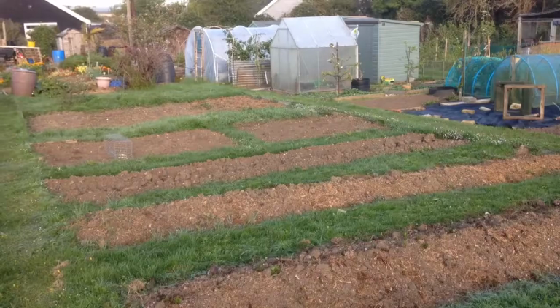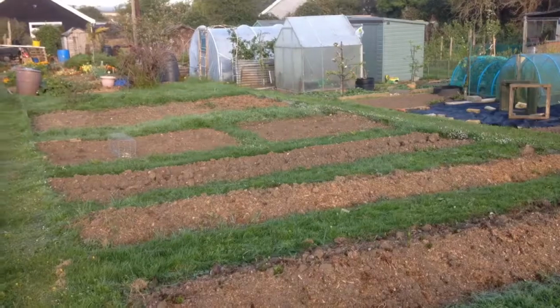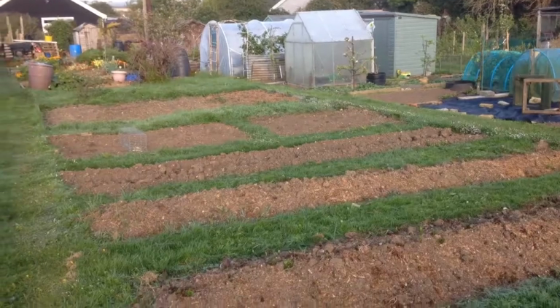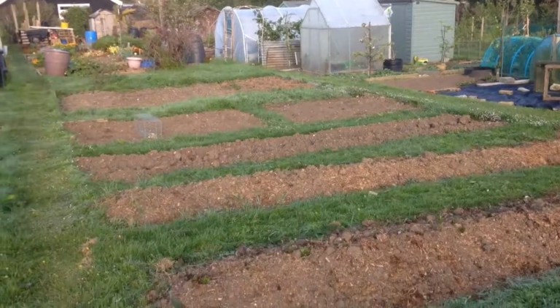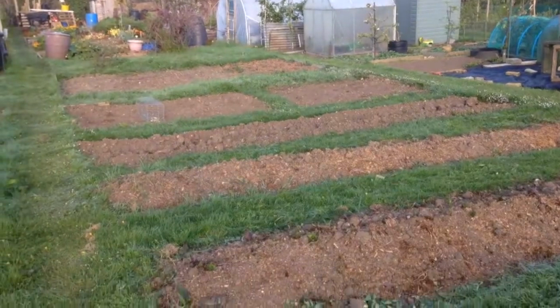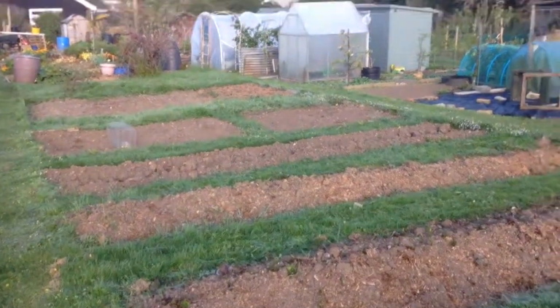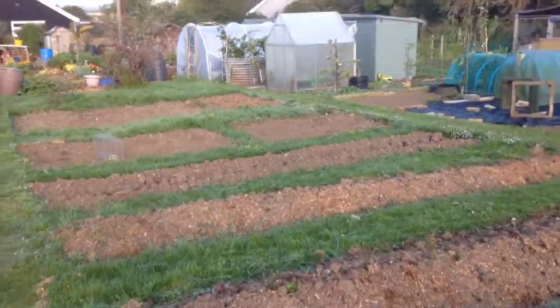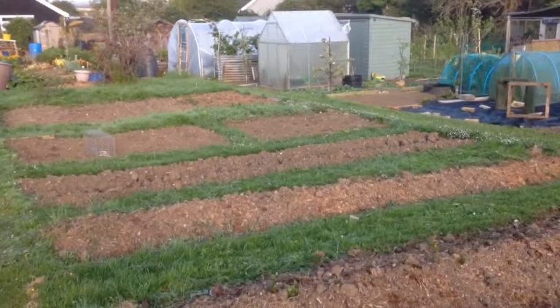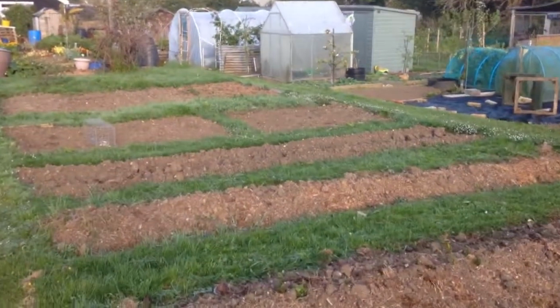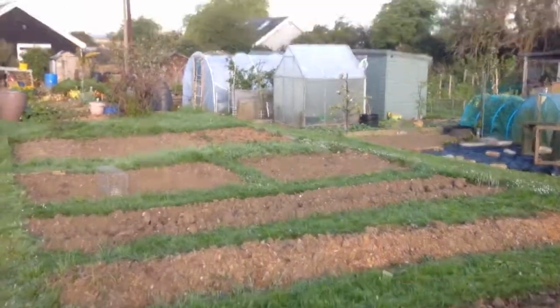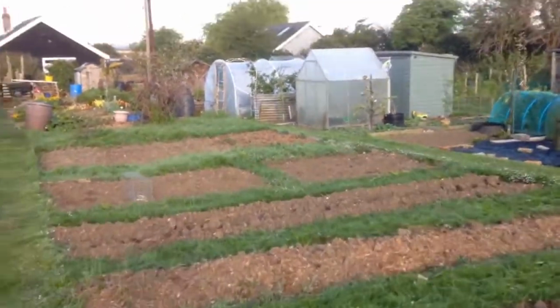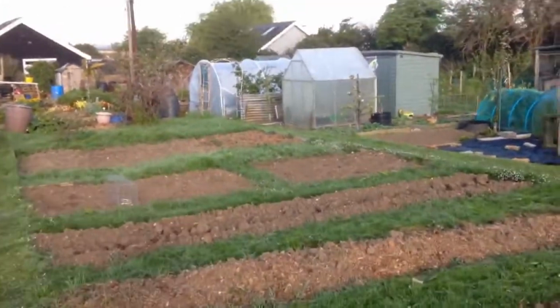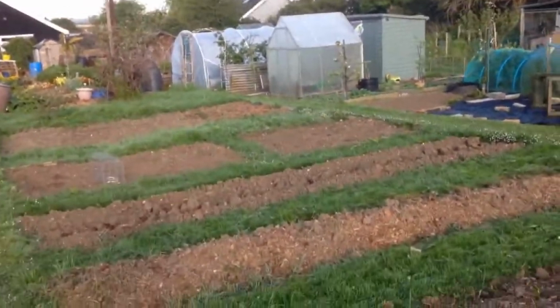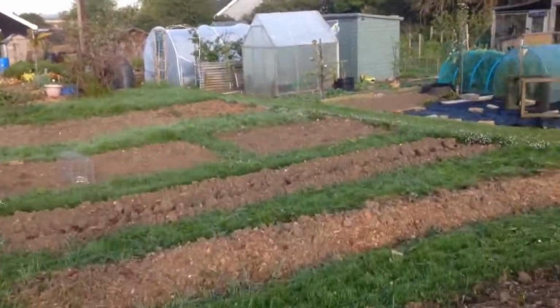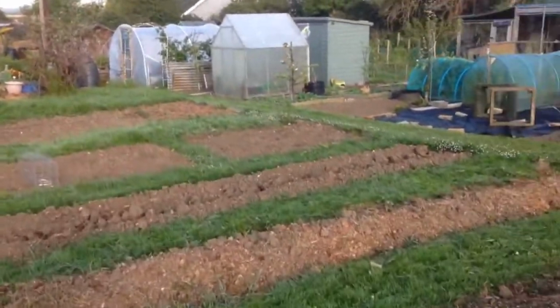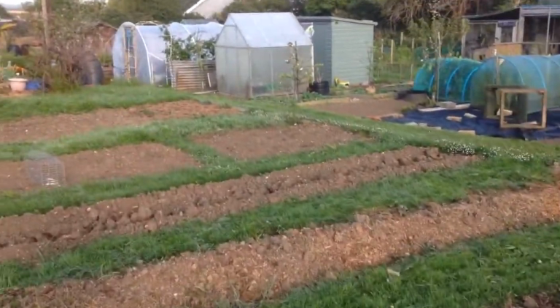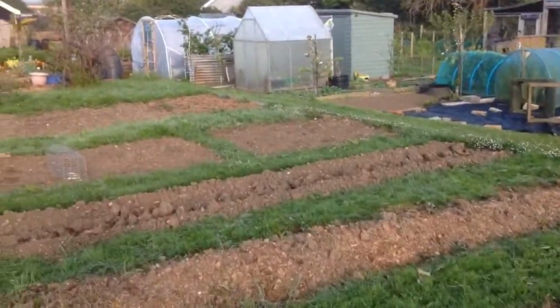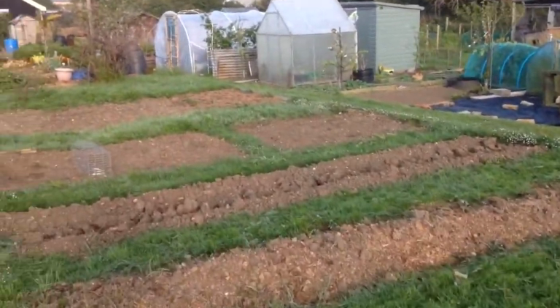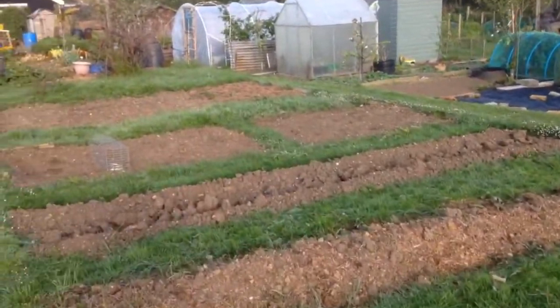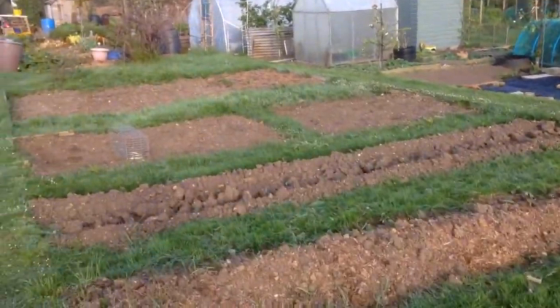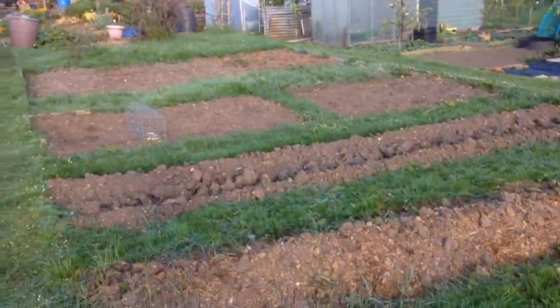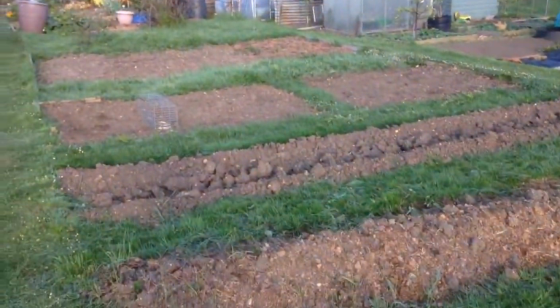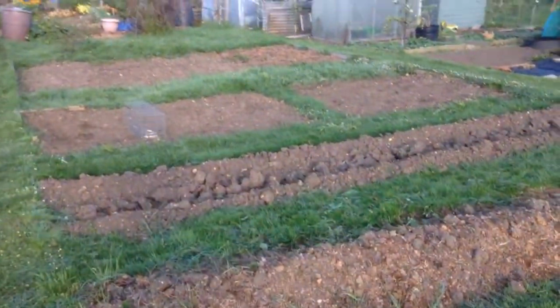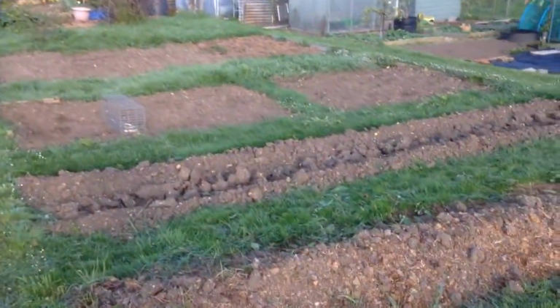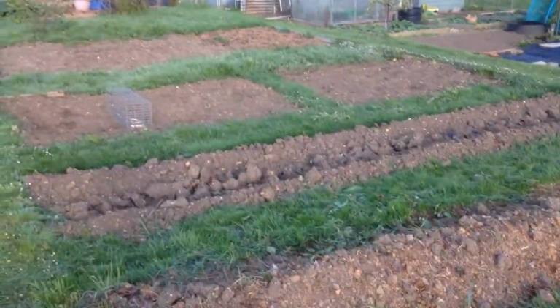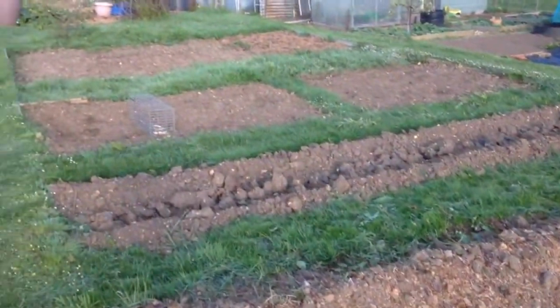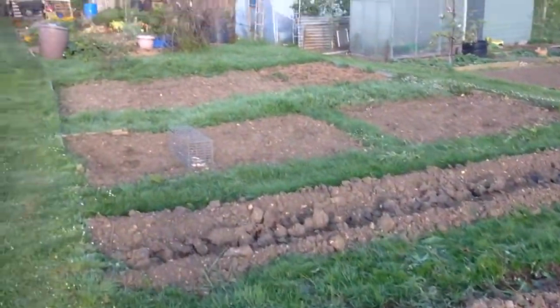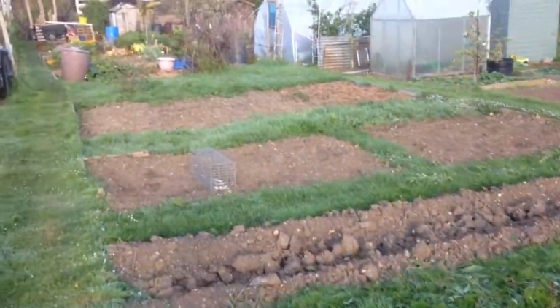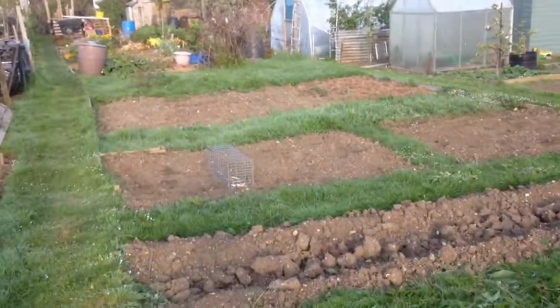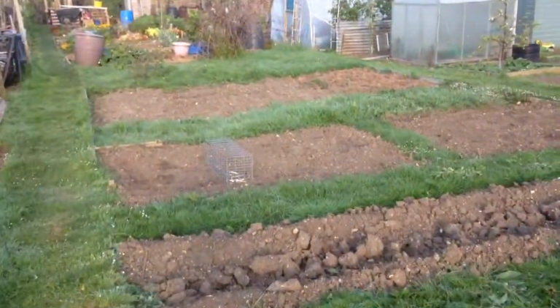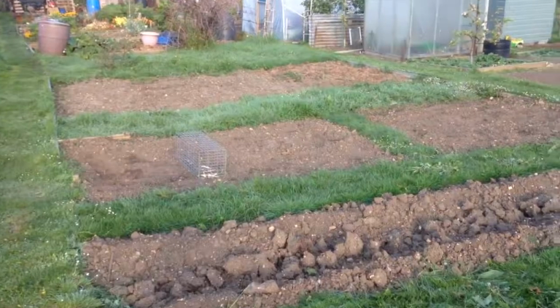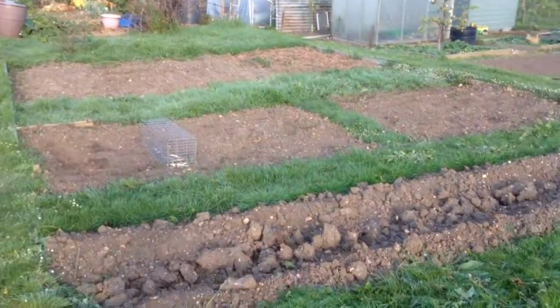Hello and welcome to Mark's Sussex Allotment episode 21. Just a quick update of the plot.